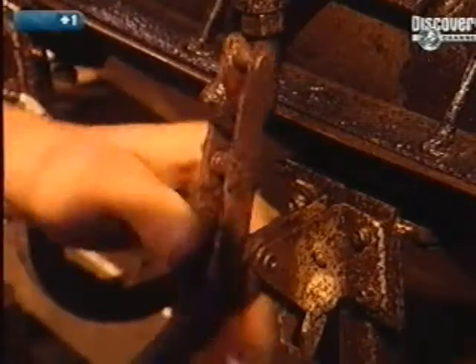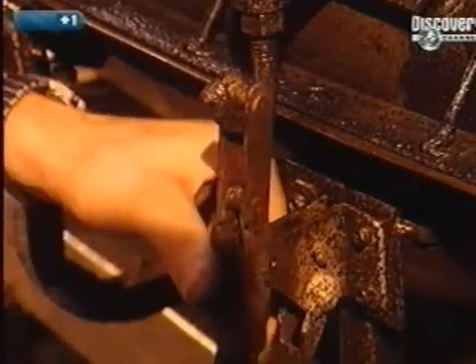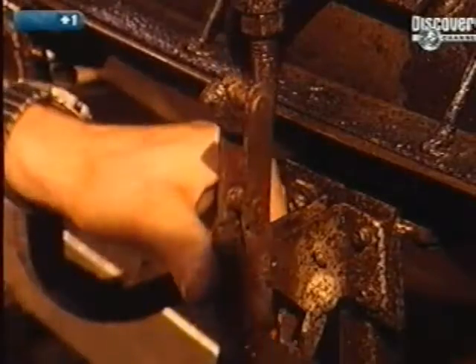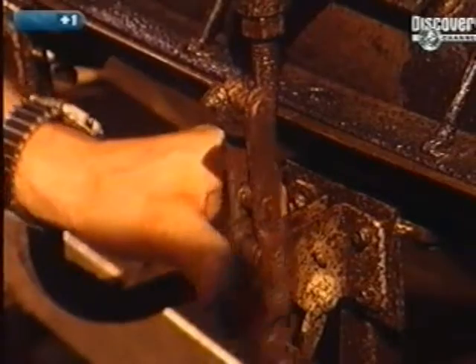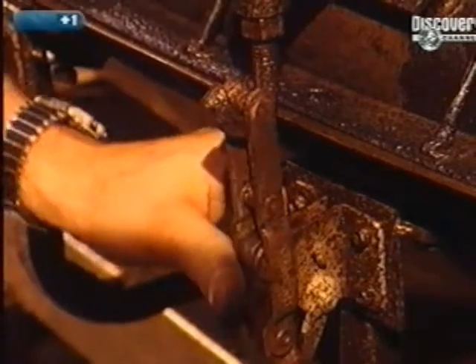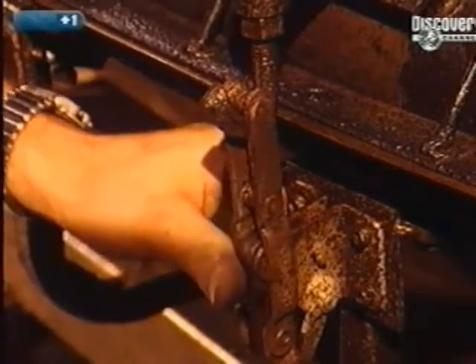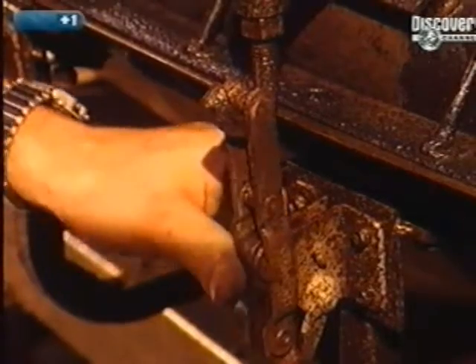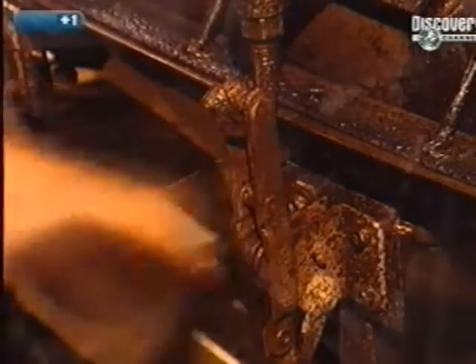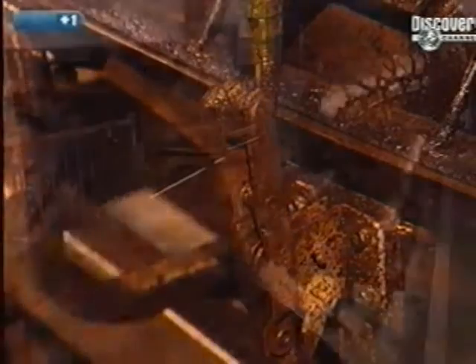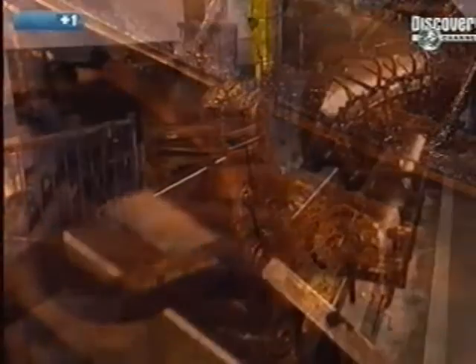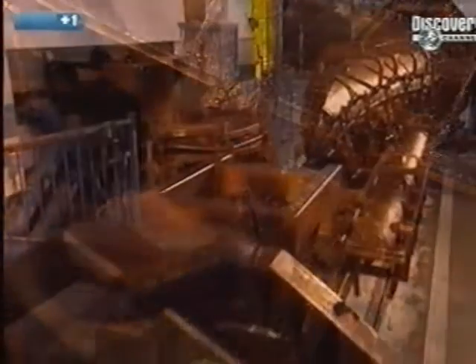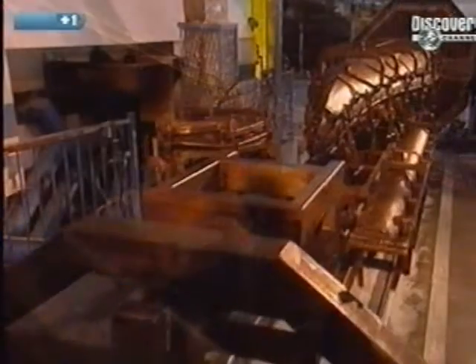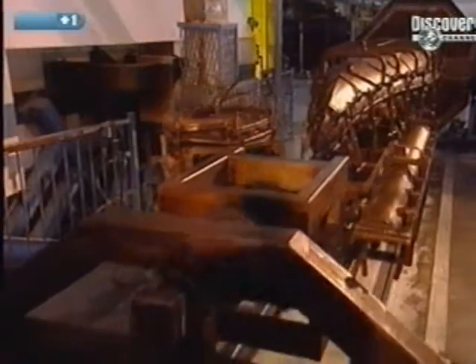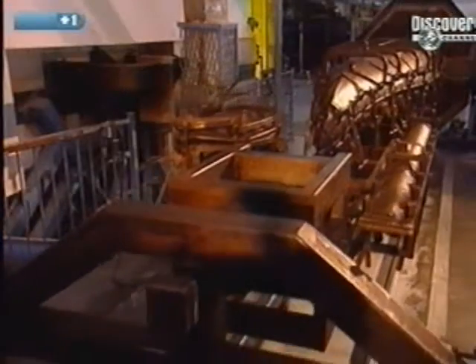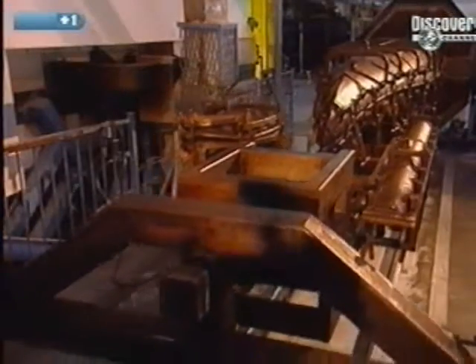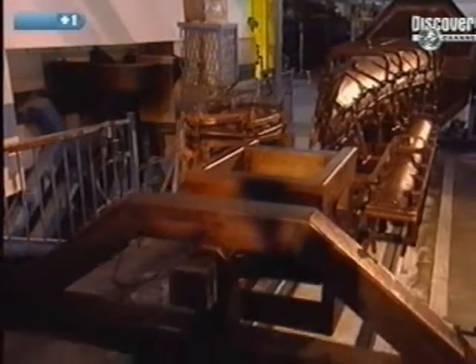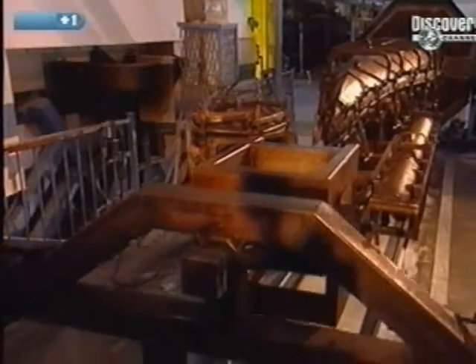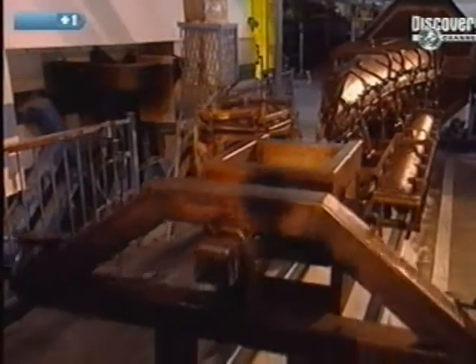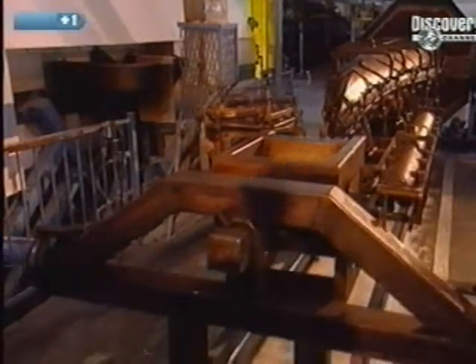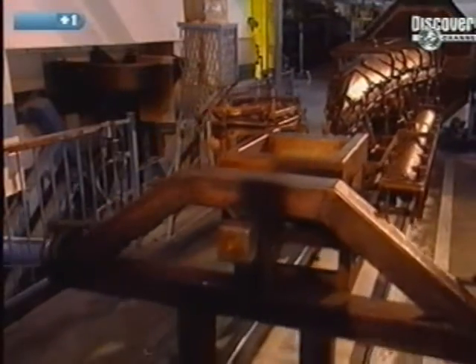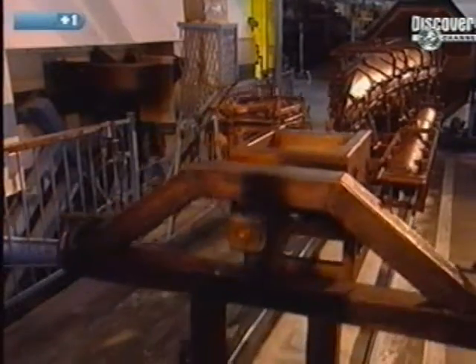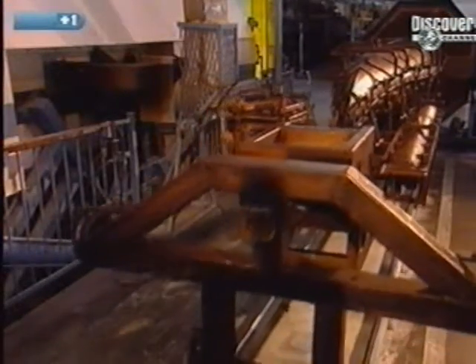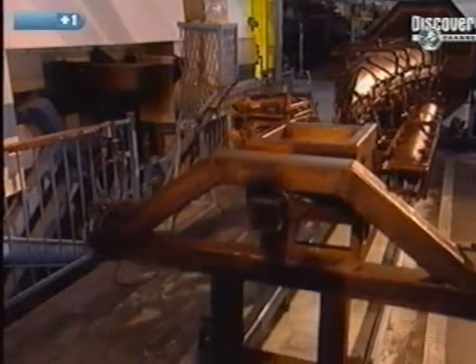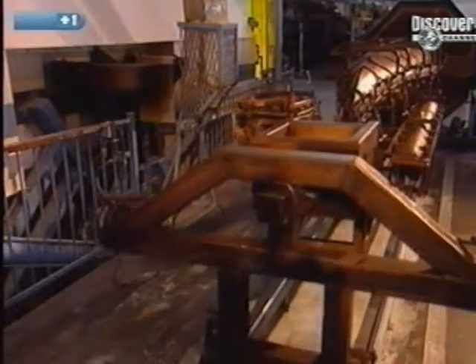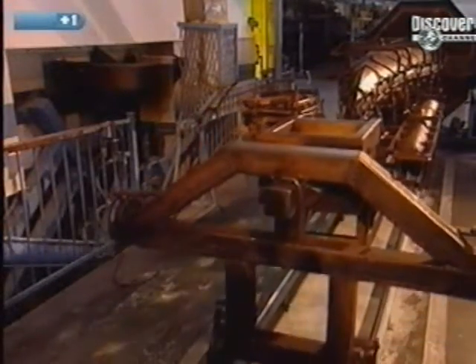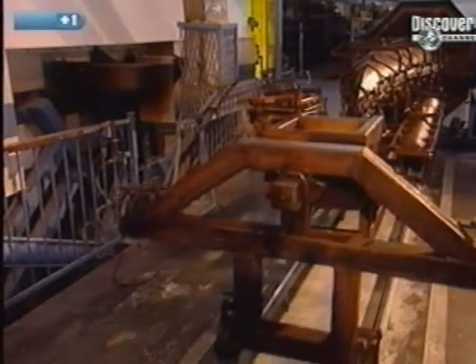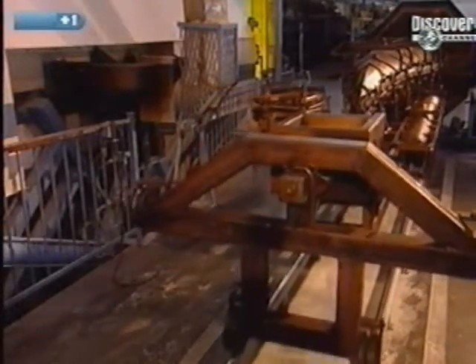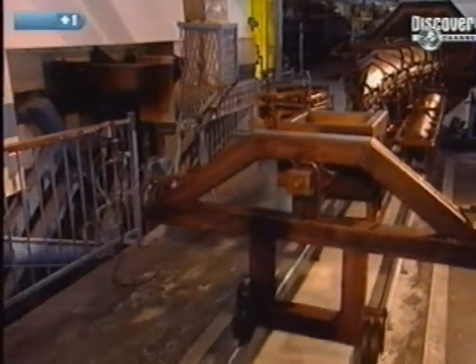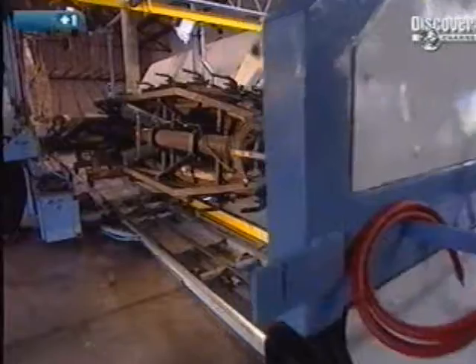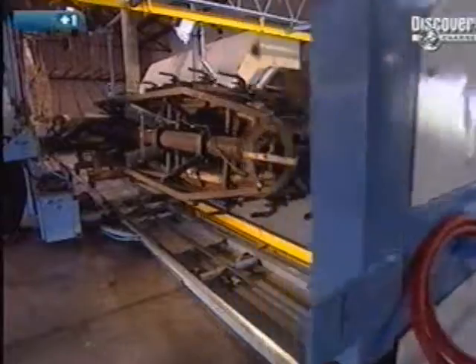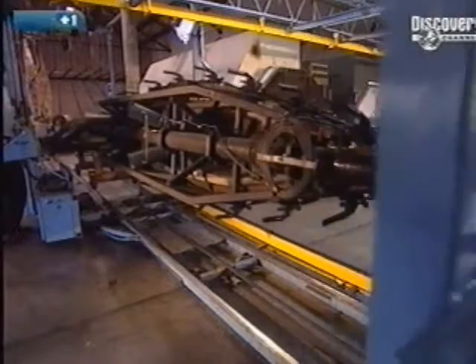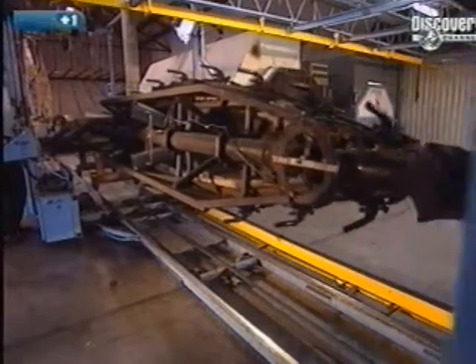Before entering the oven, the moulds are securely closed with clamps to avoid any loss of polythene.